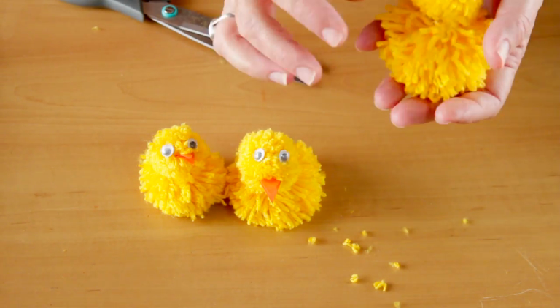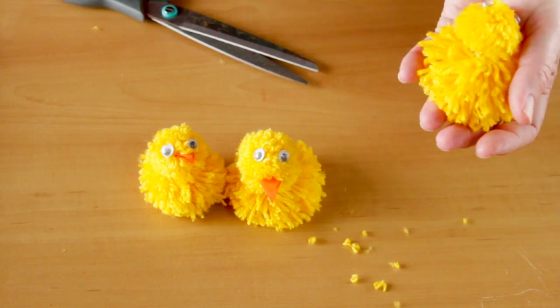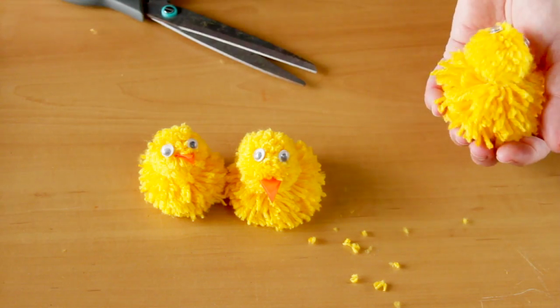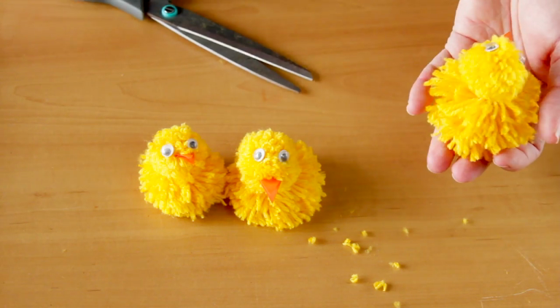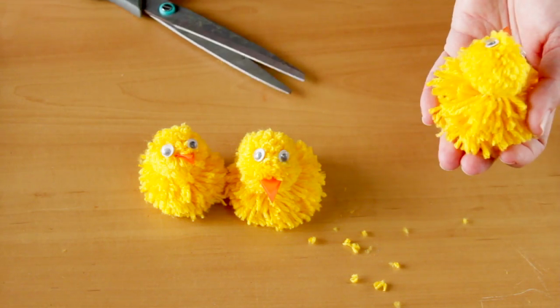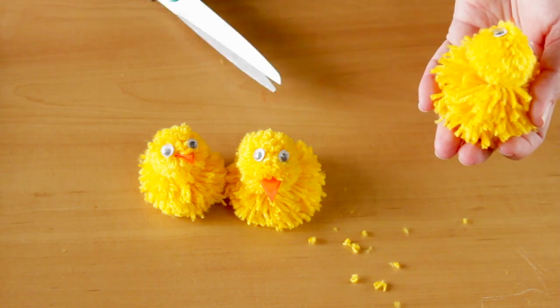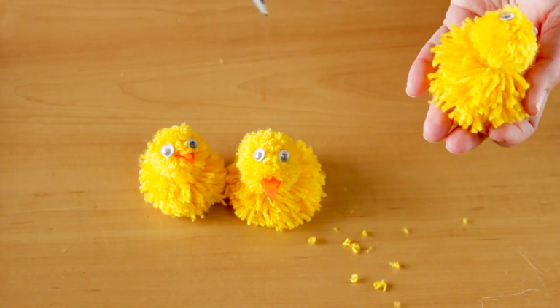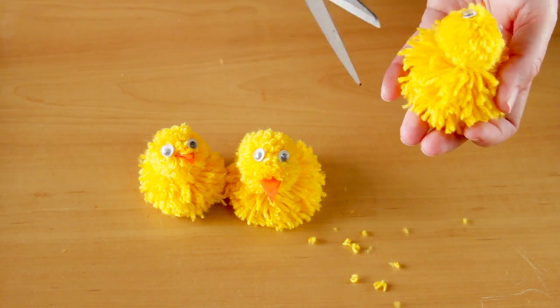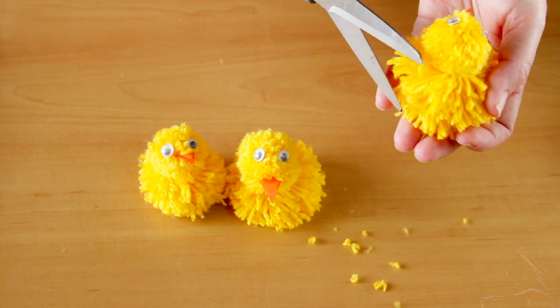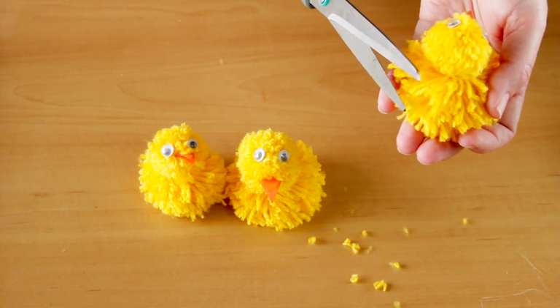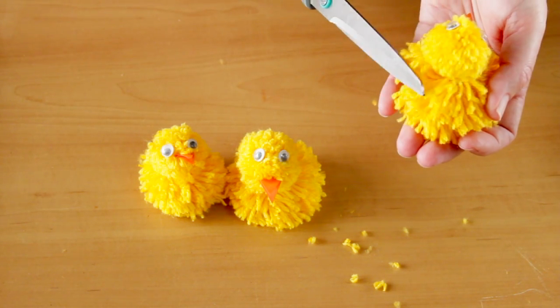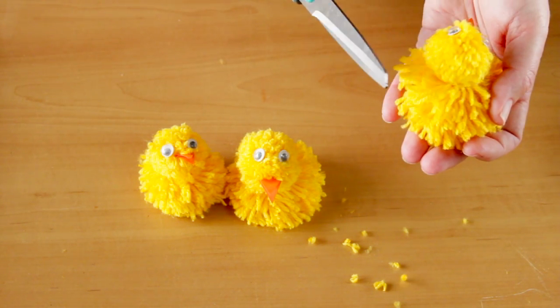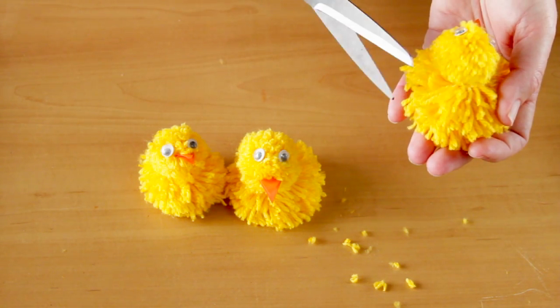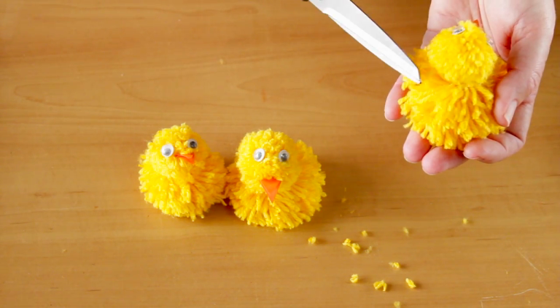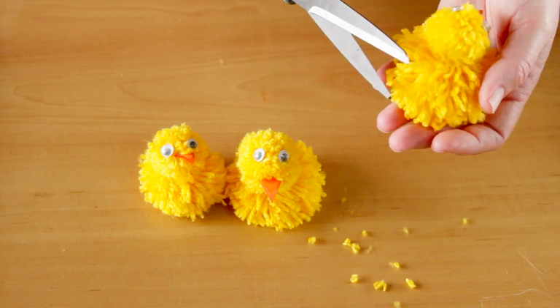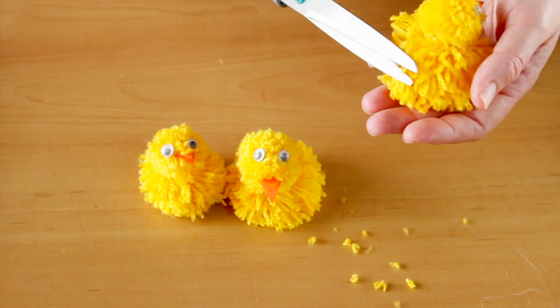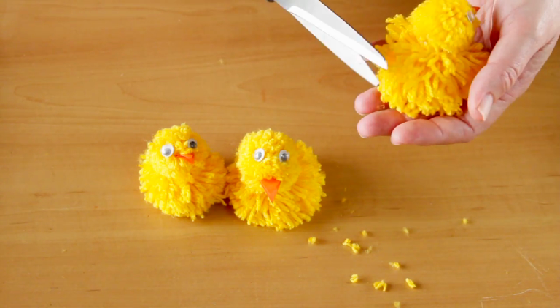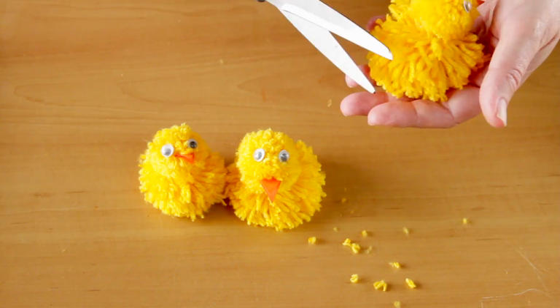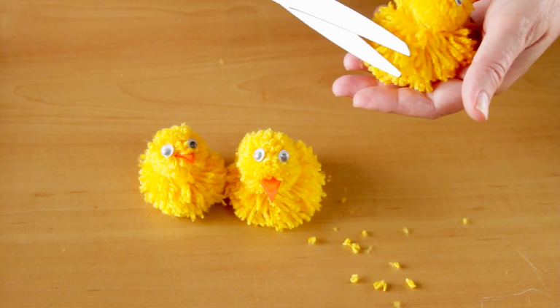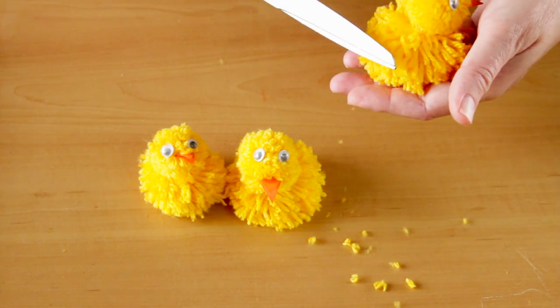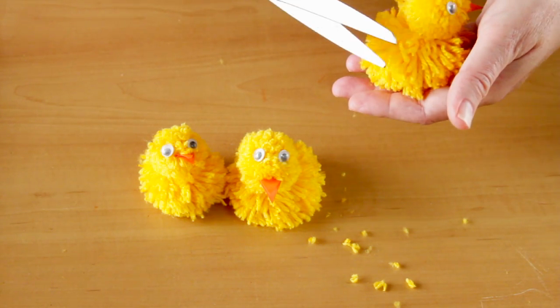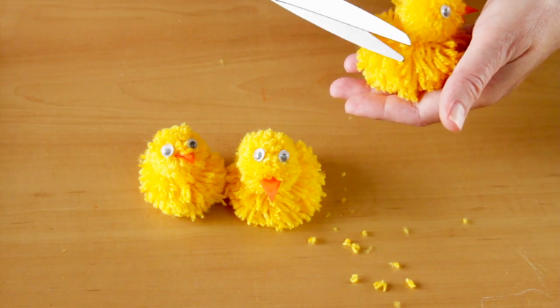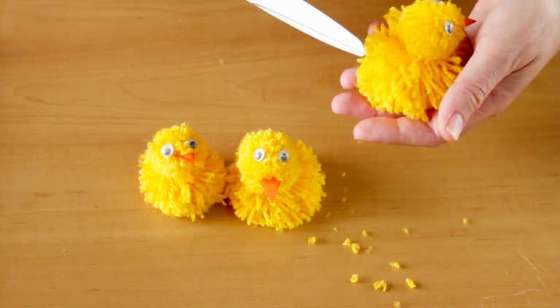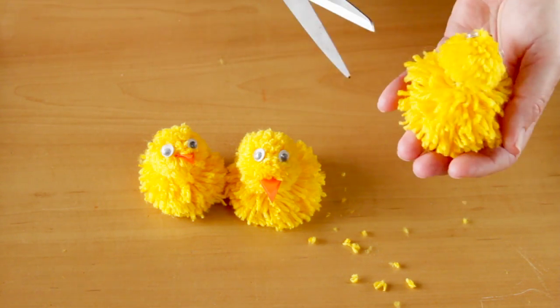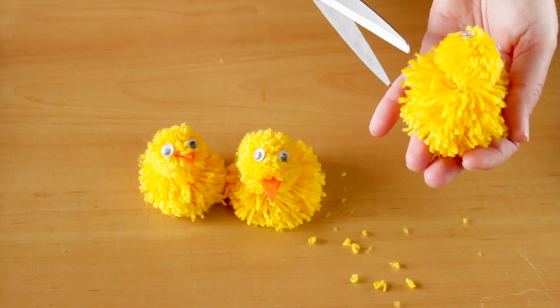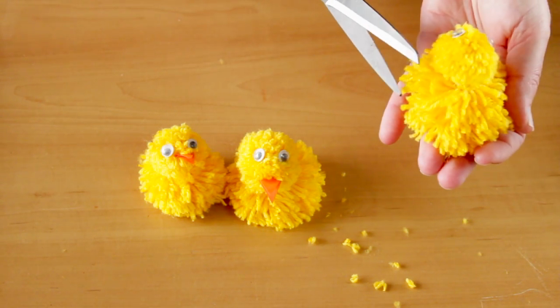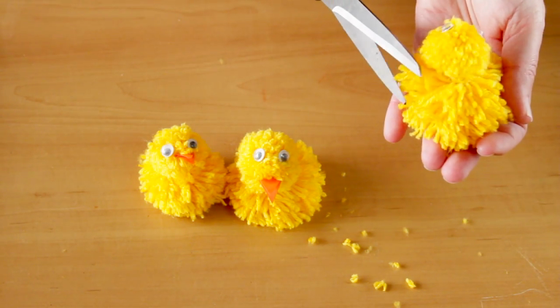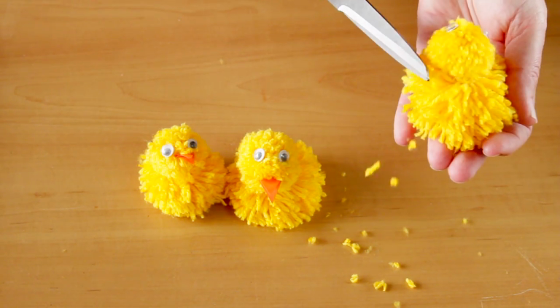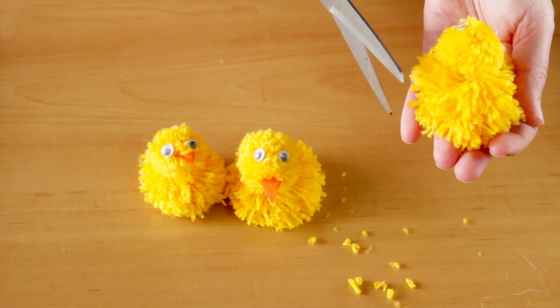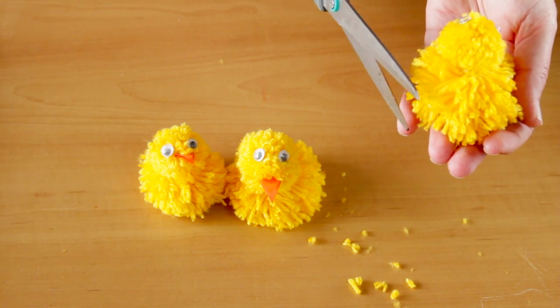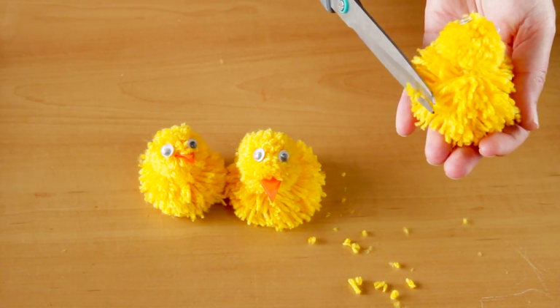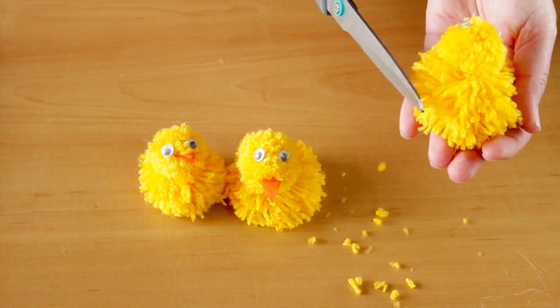The chicks are not suitable for small children to play with, but they are great for an Easter display or as gifts.